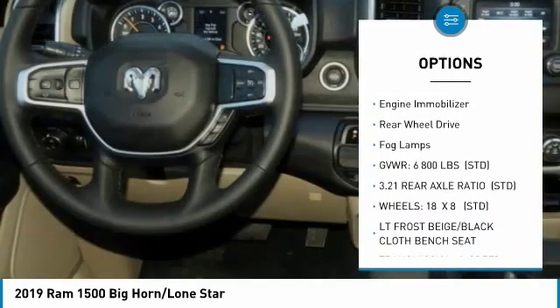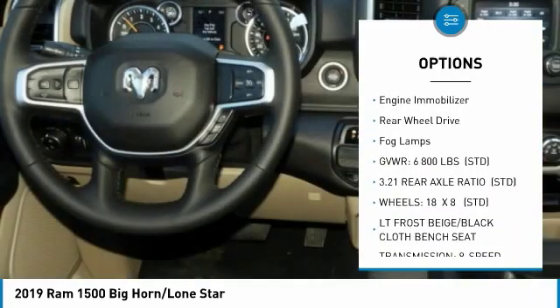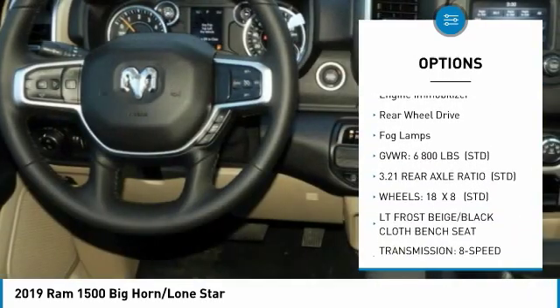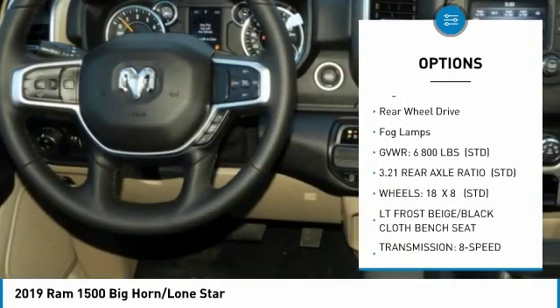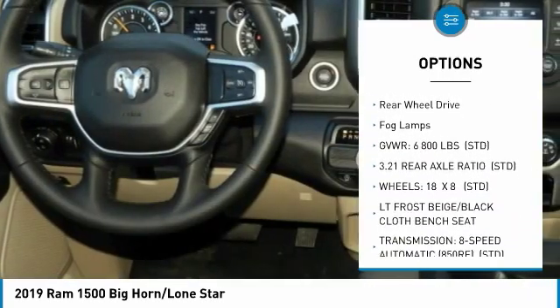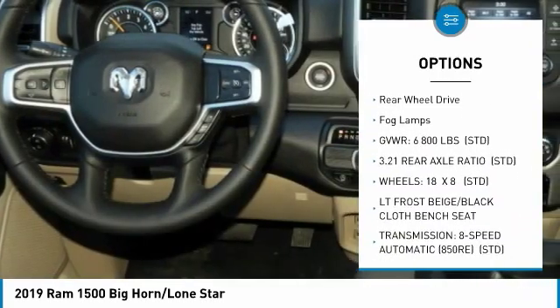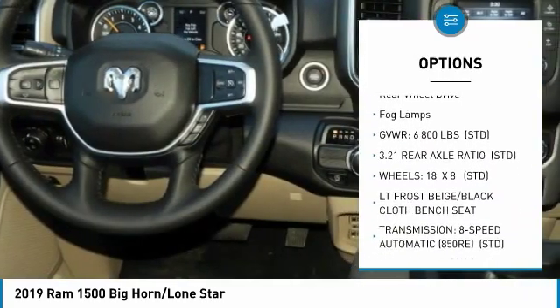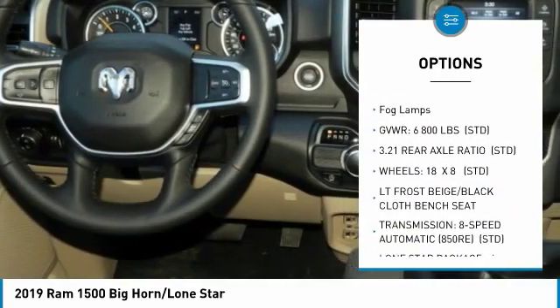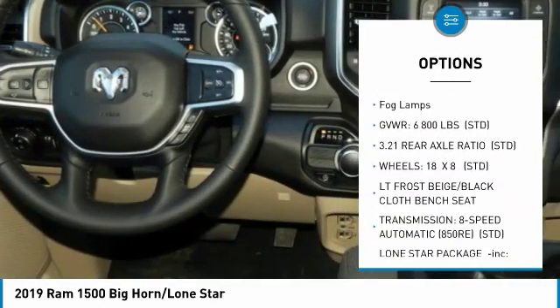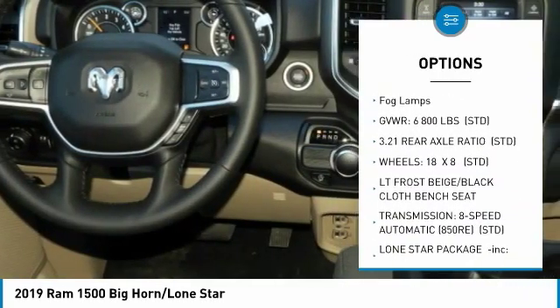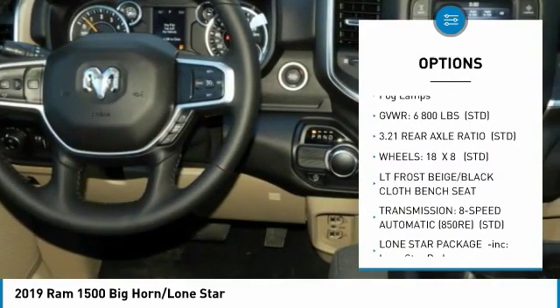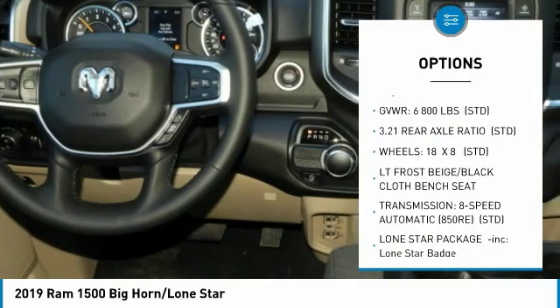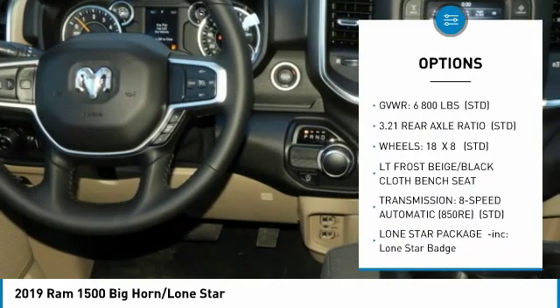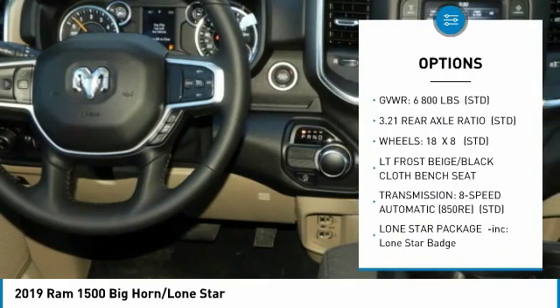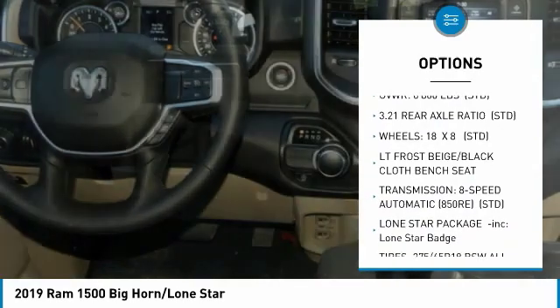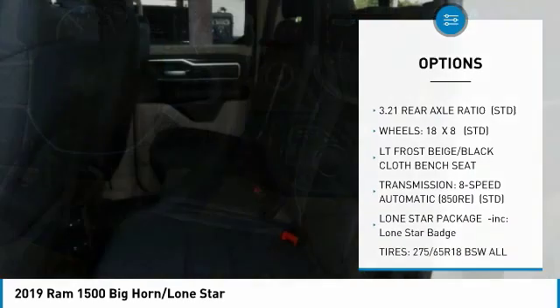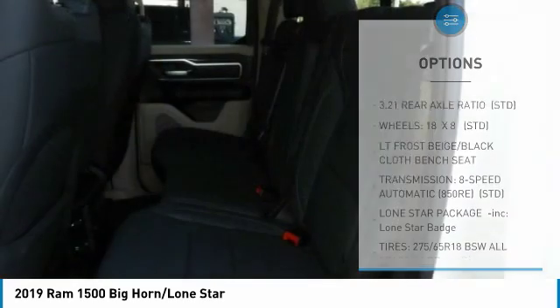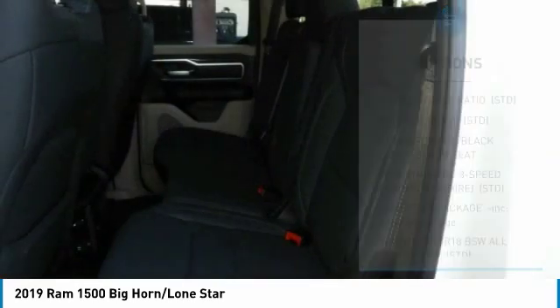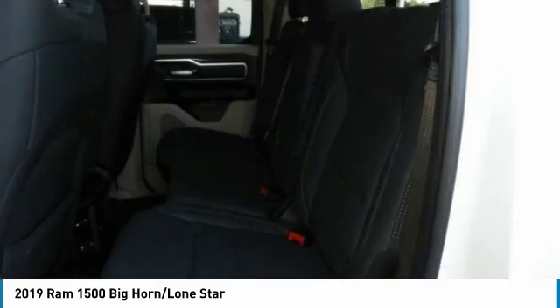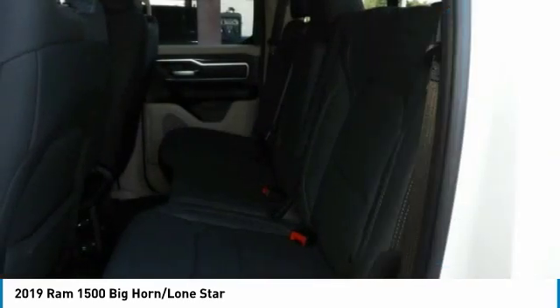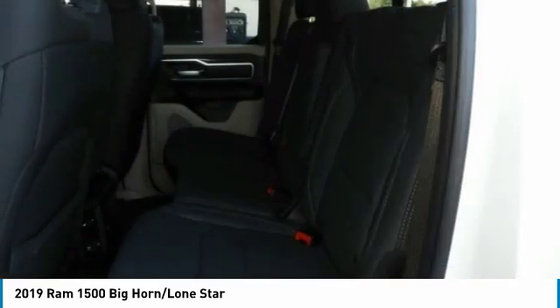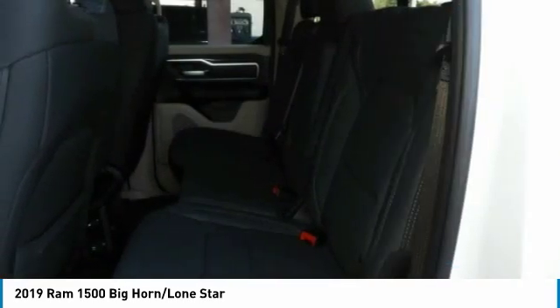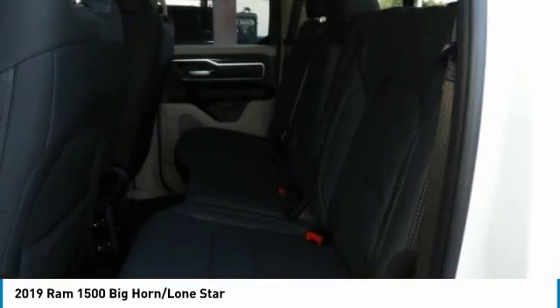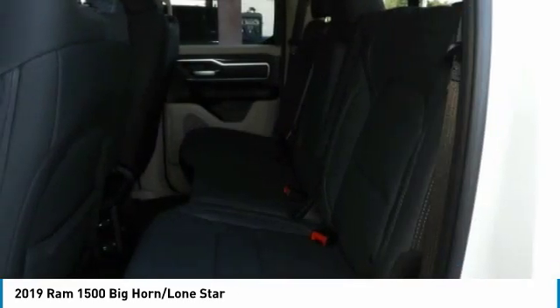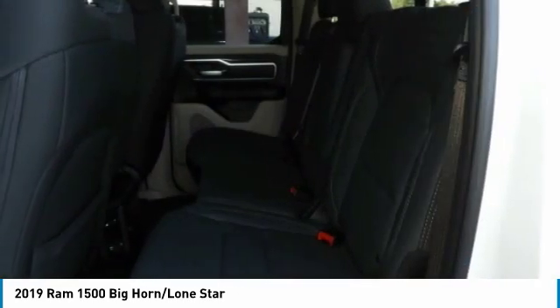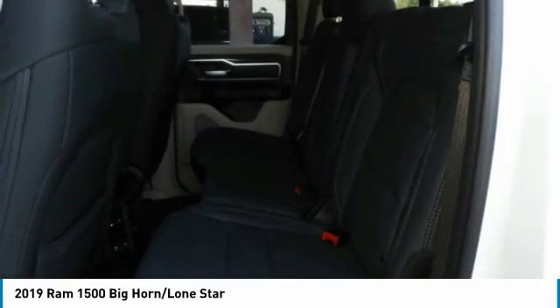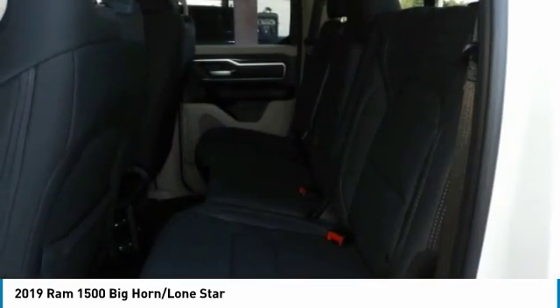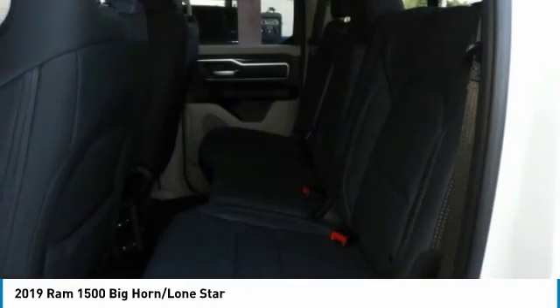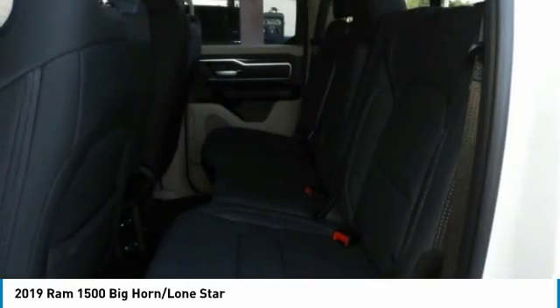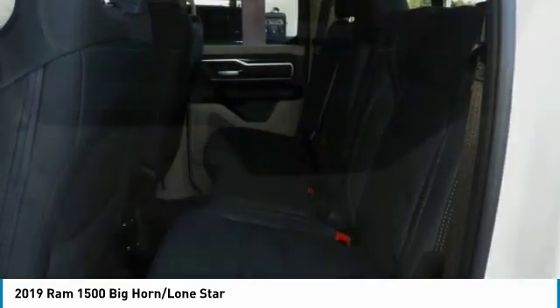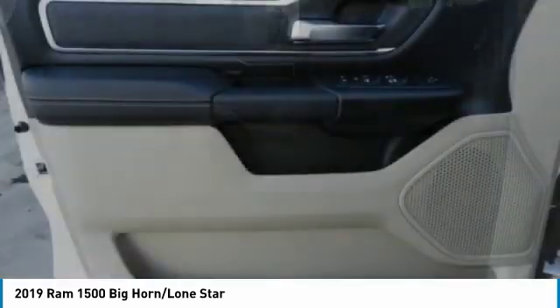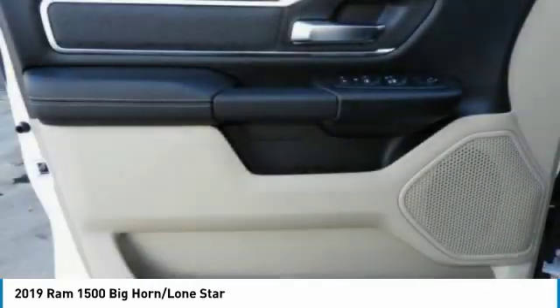Additional features include intermittent wipers, daytime running lights, engine immobilizer, rear wheel drive, and fog lamps.